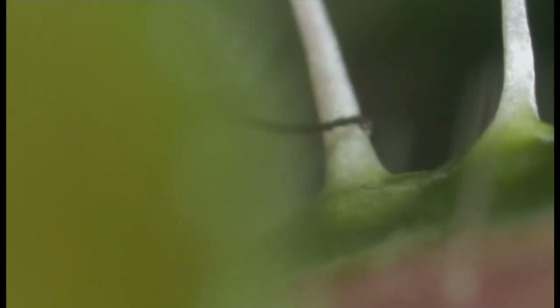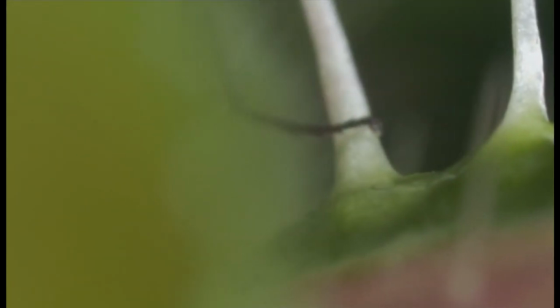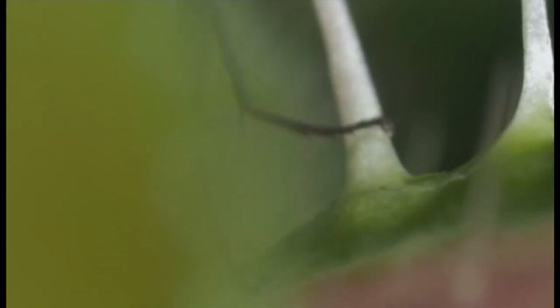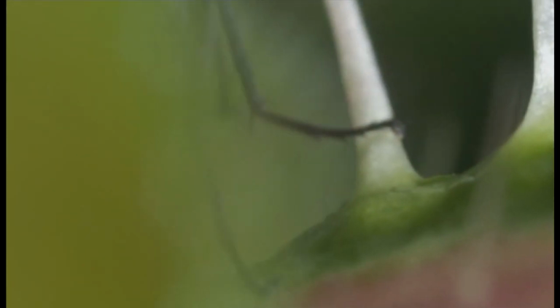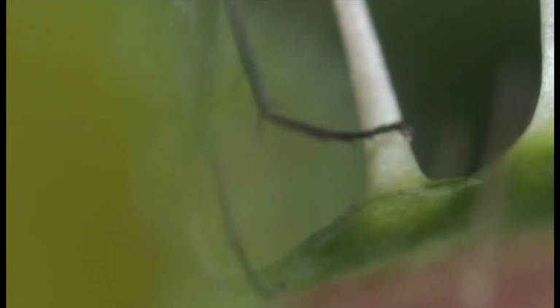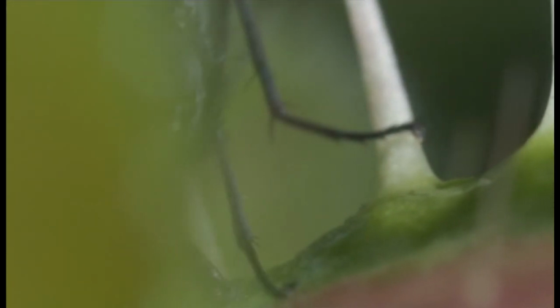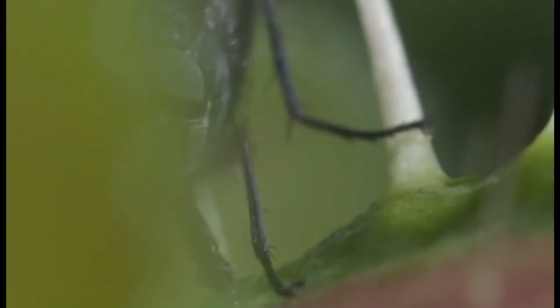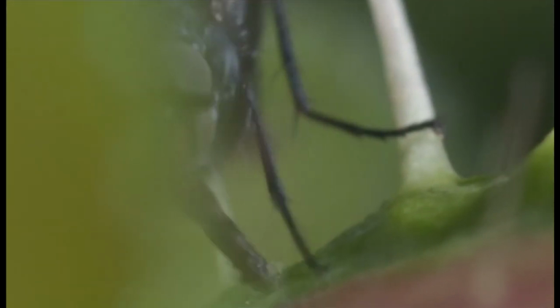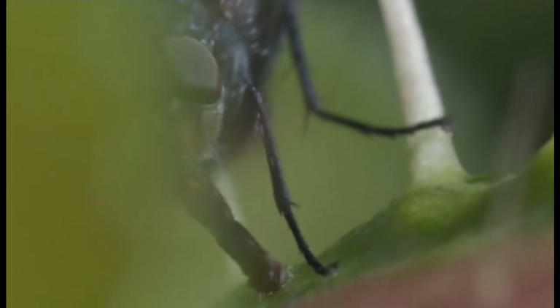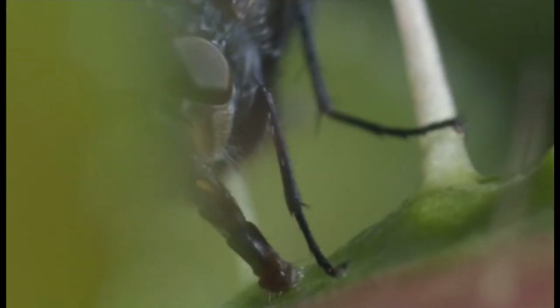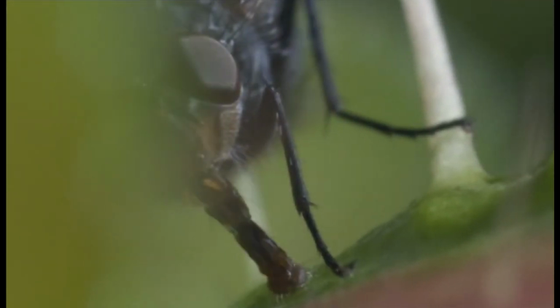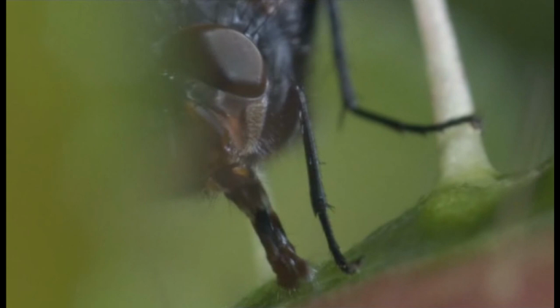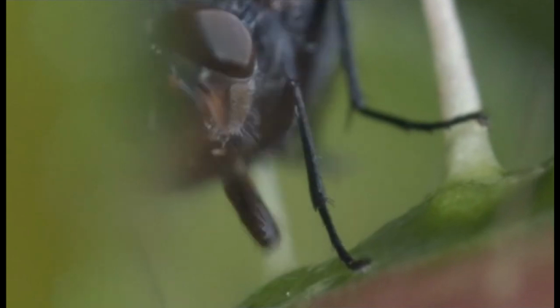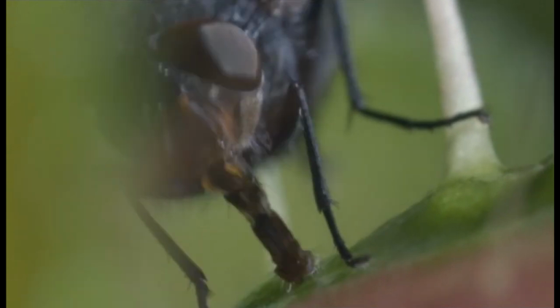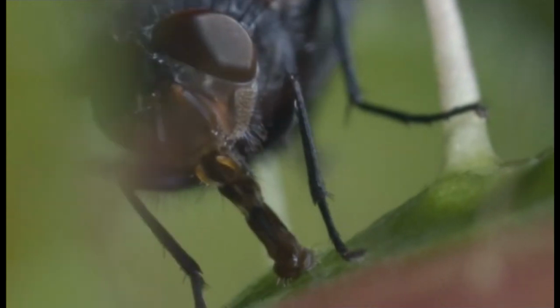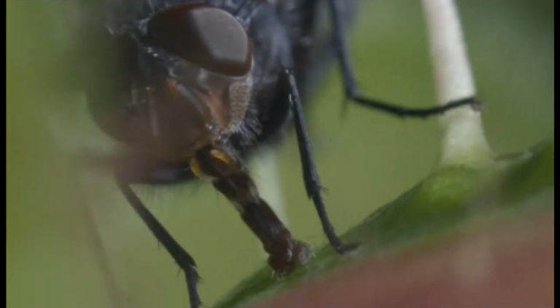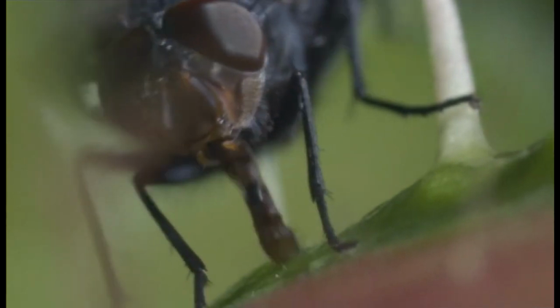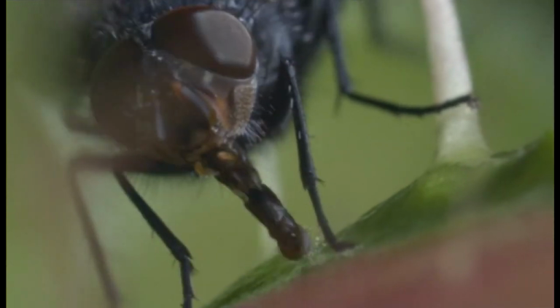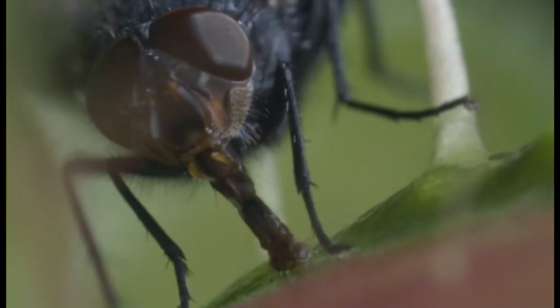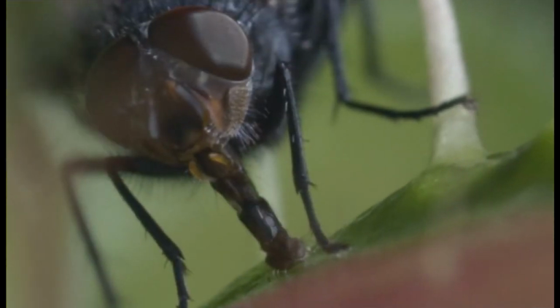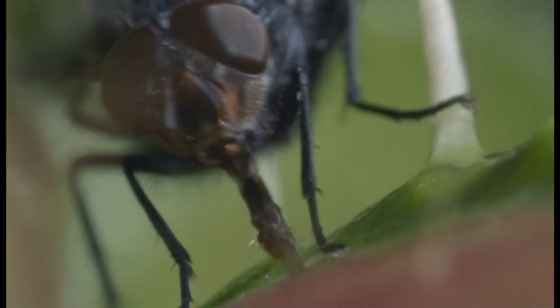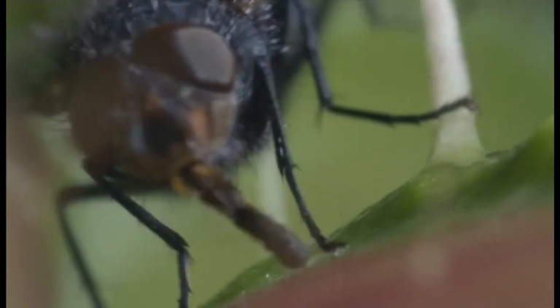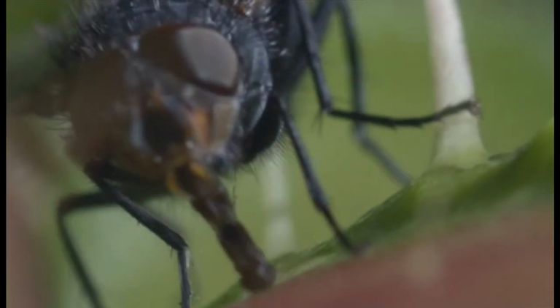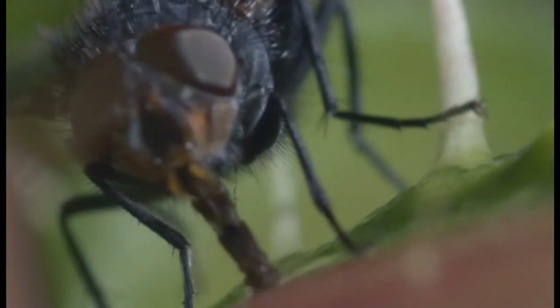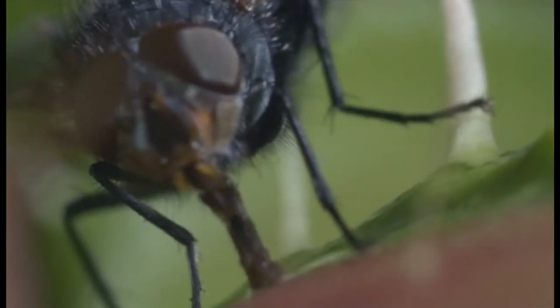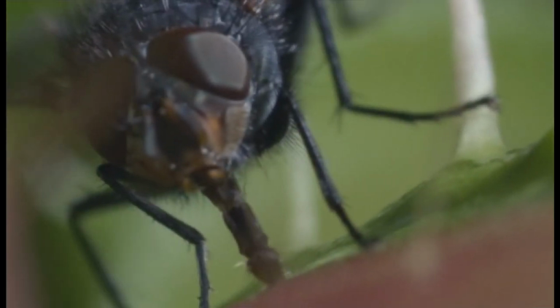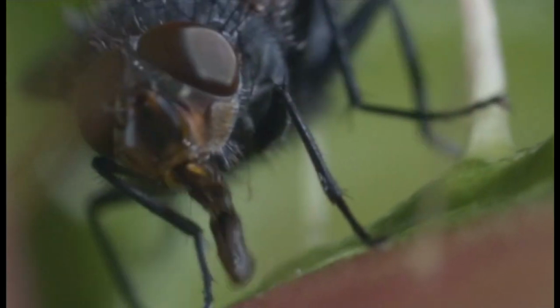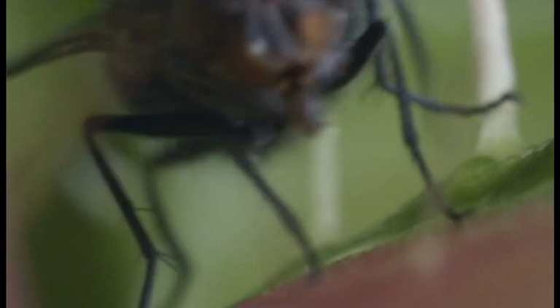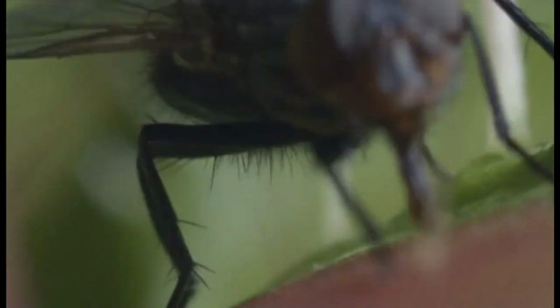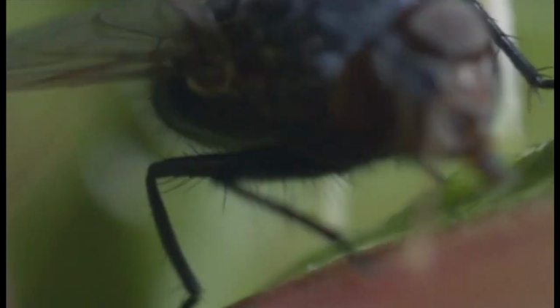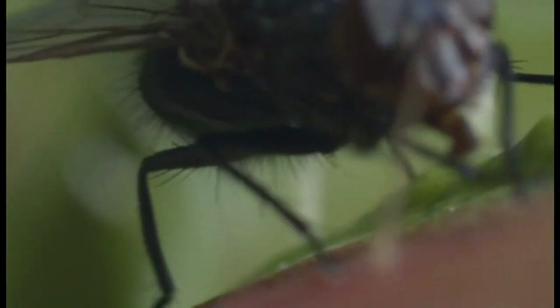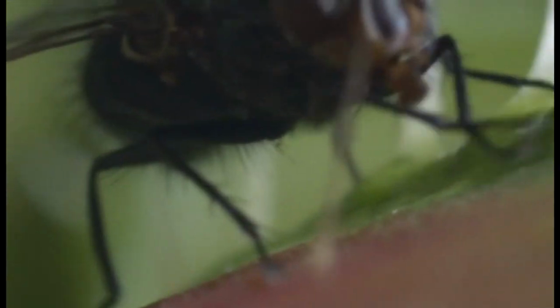The victim: a fly, which finds the color and nectar irresistible.